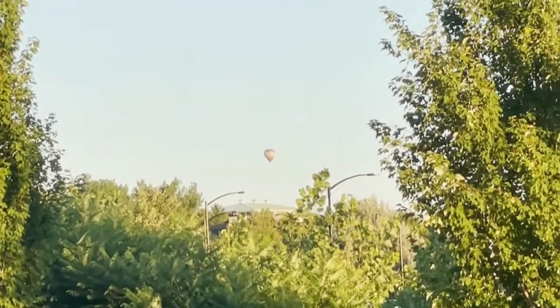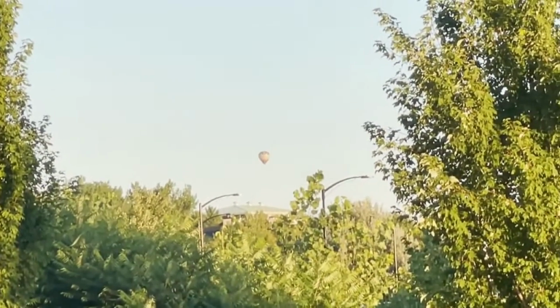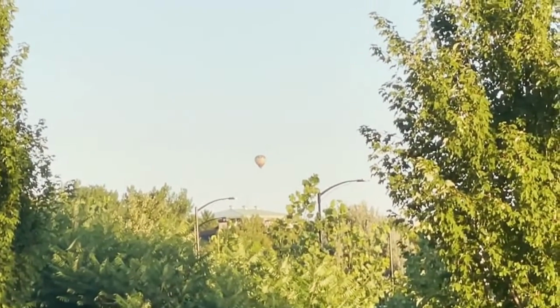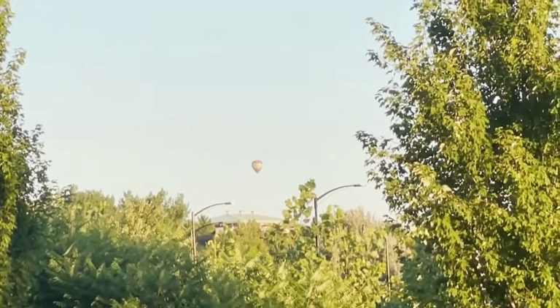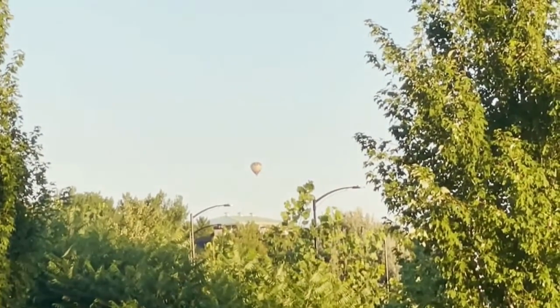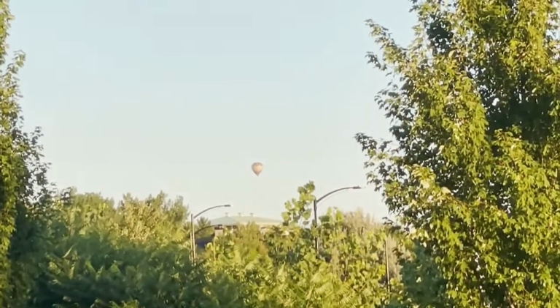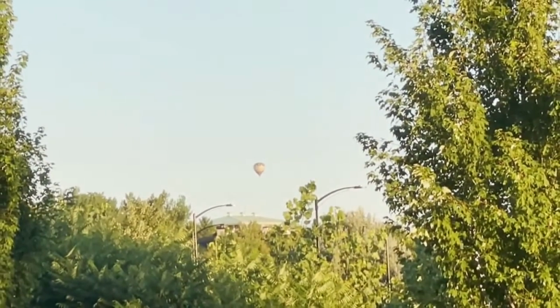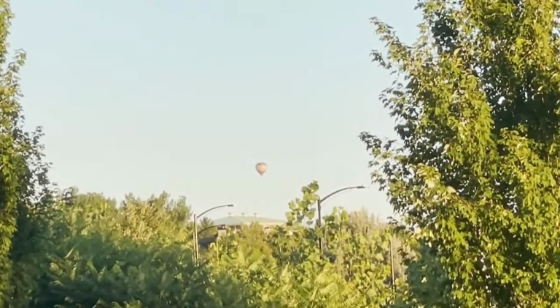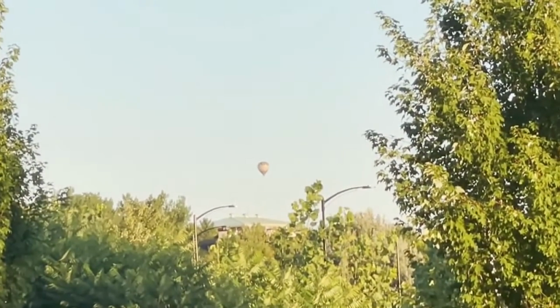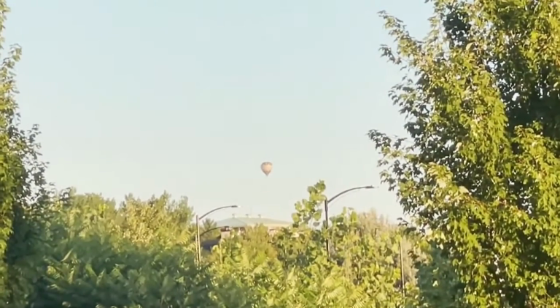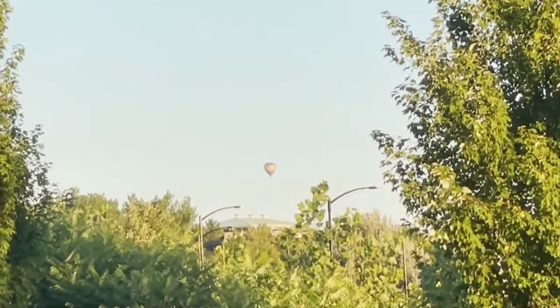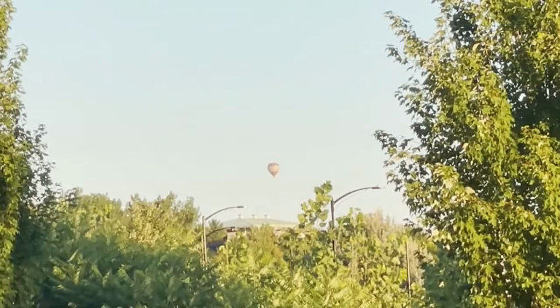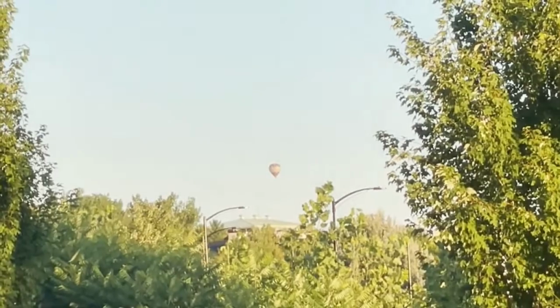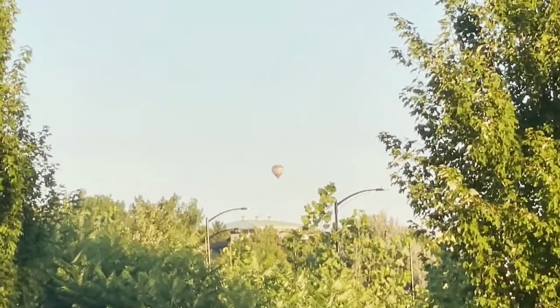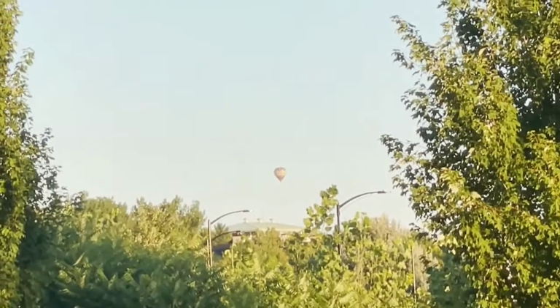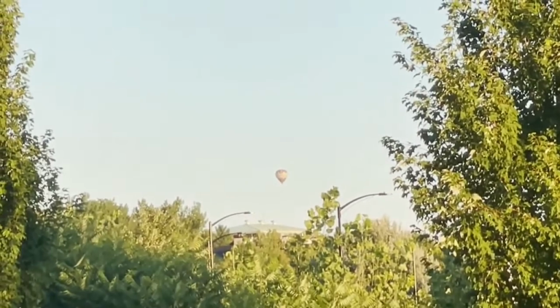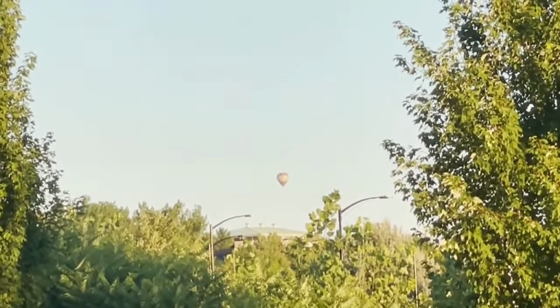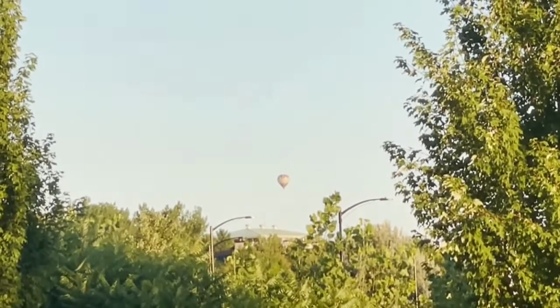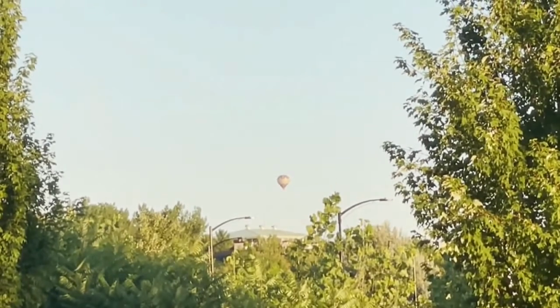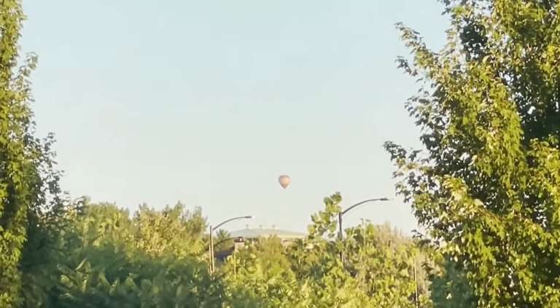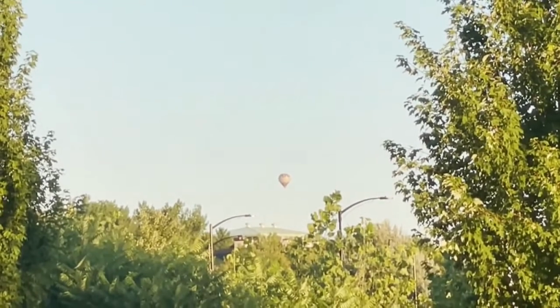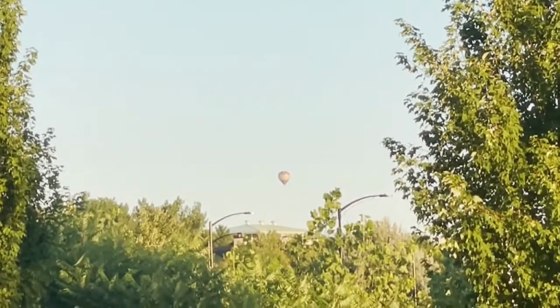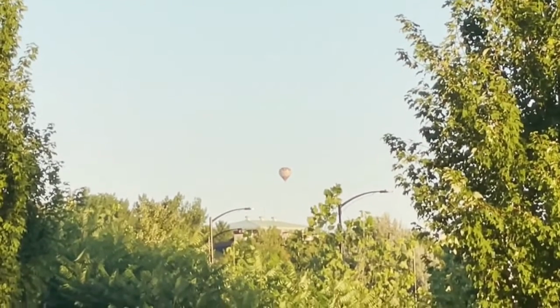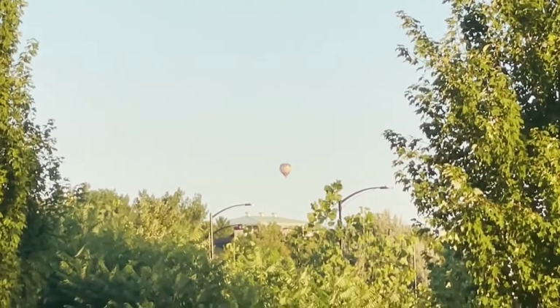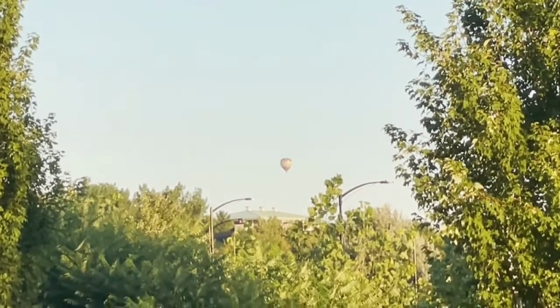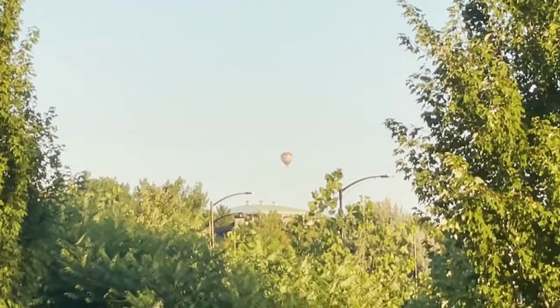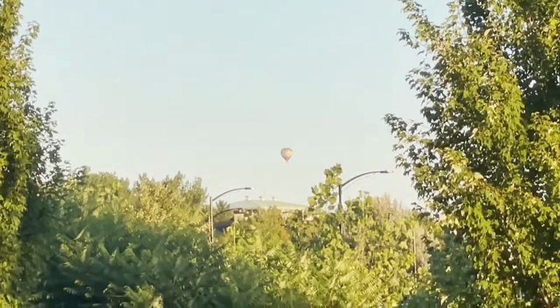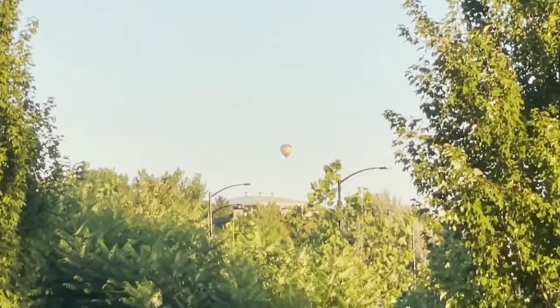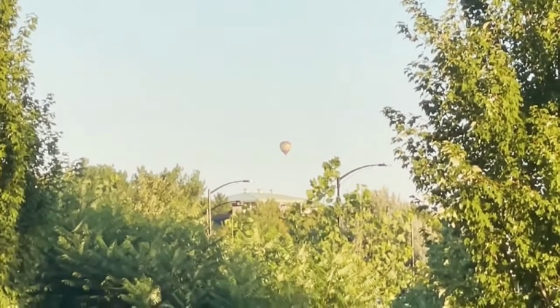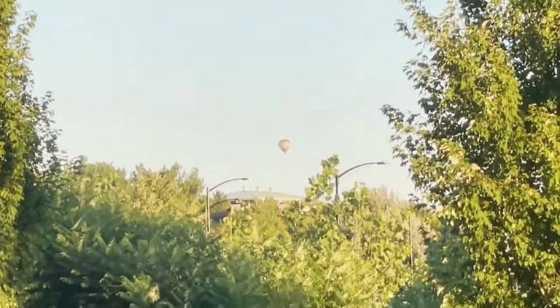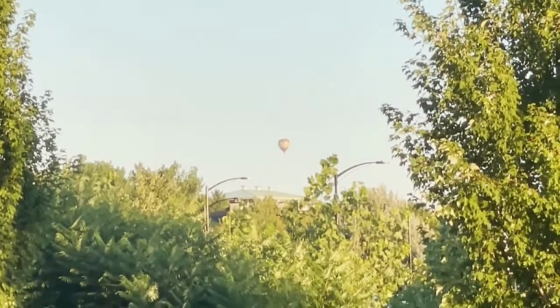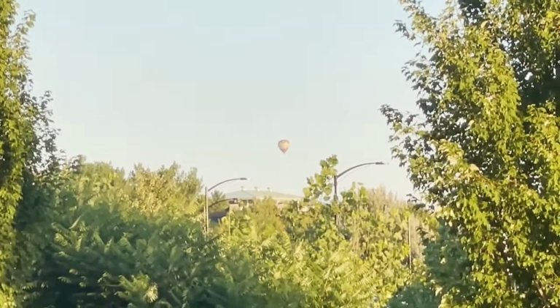This is max zoom right here — can't zoom in anymore.